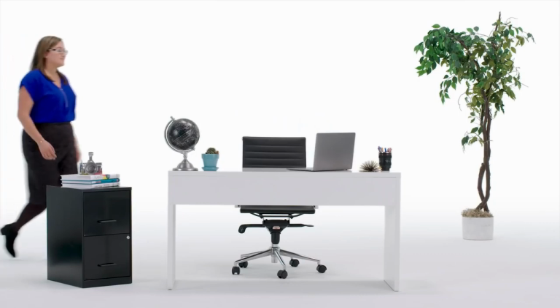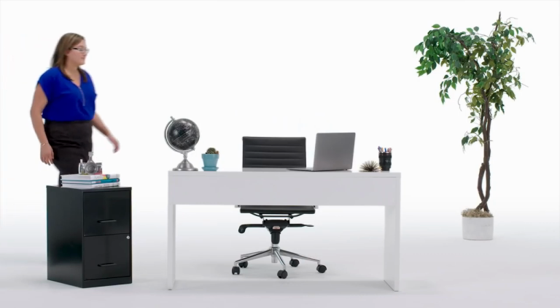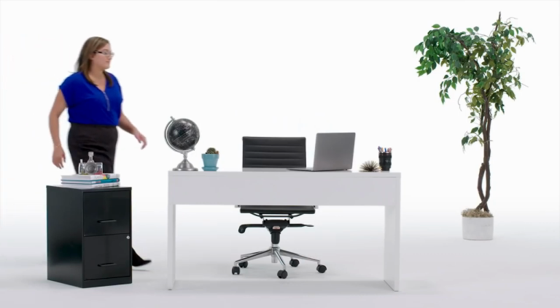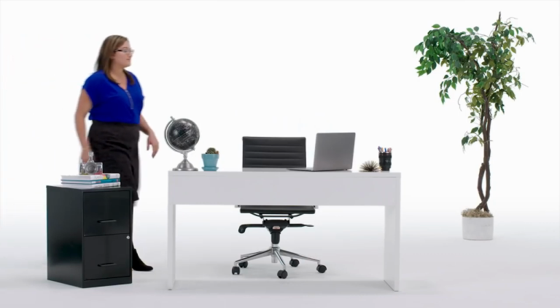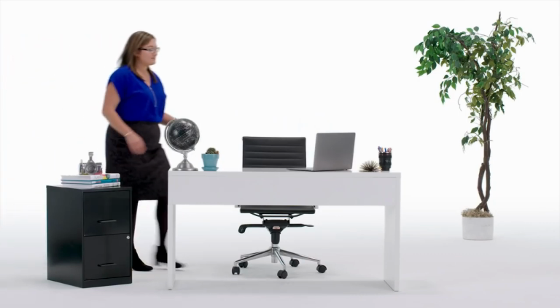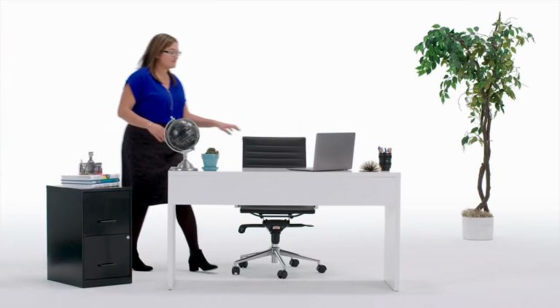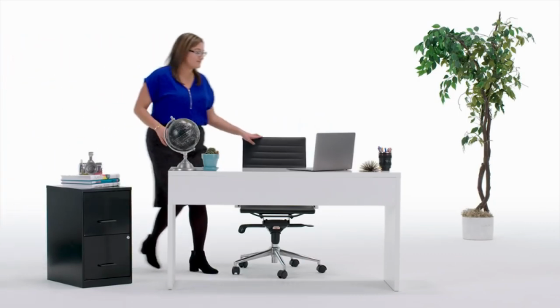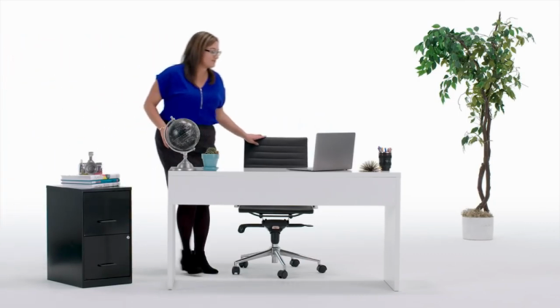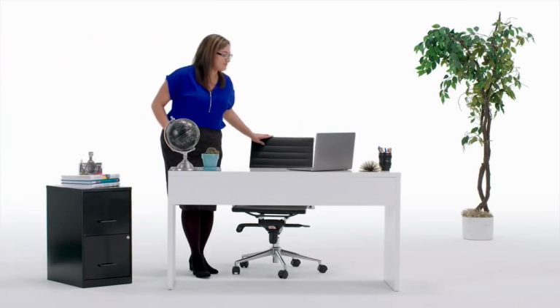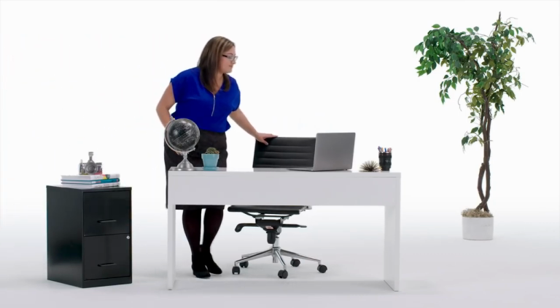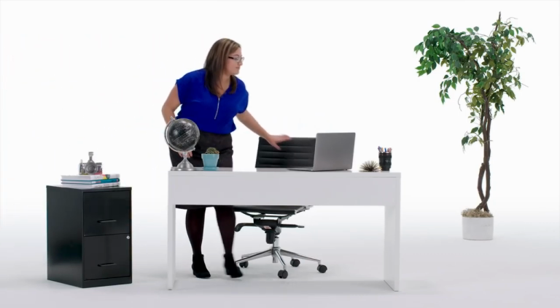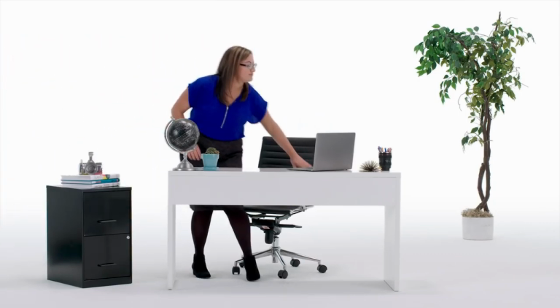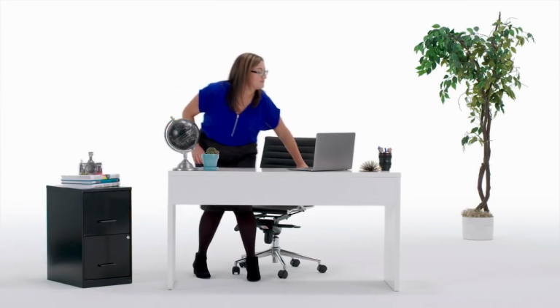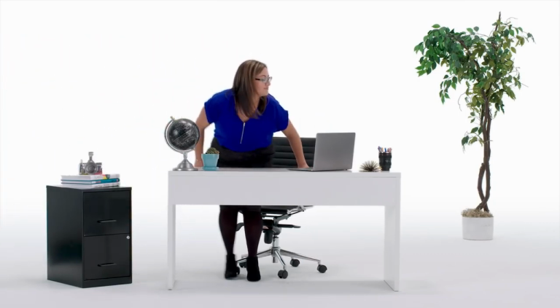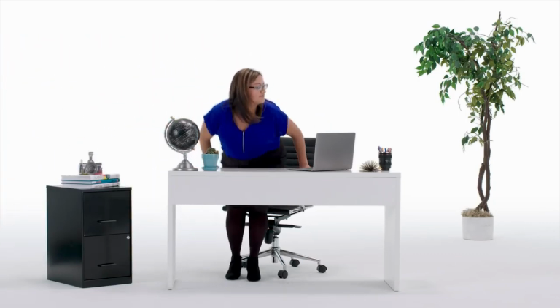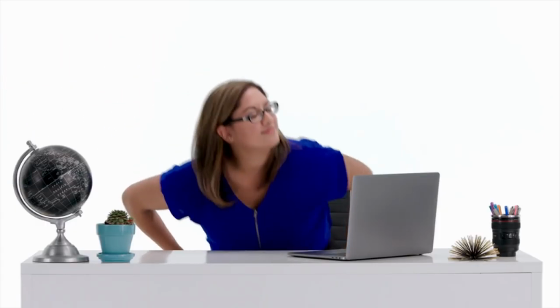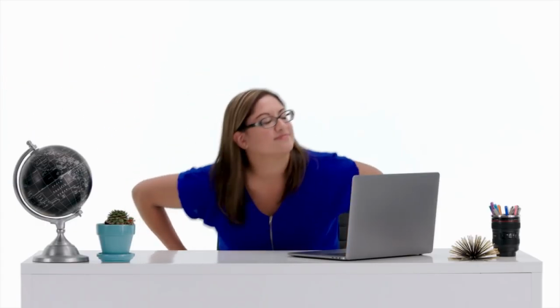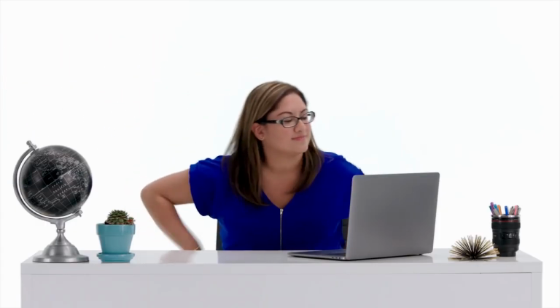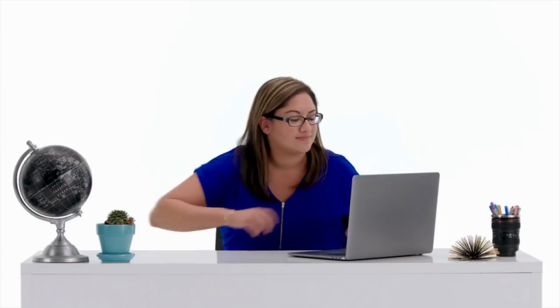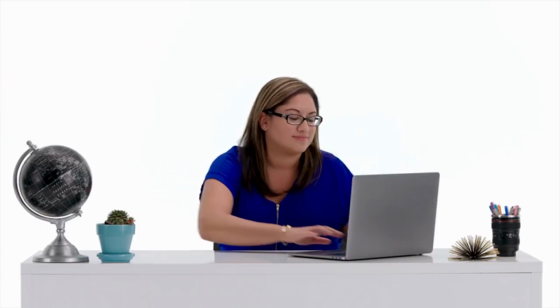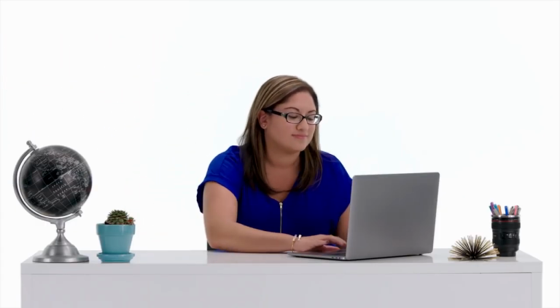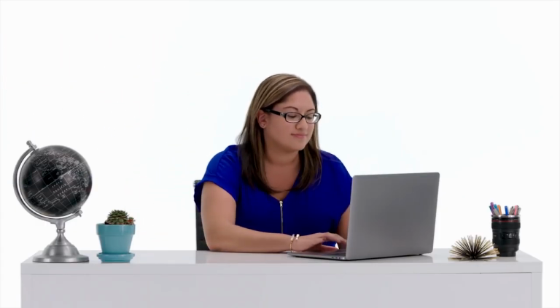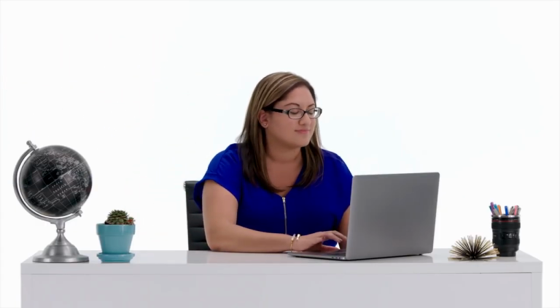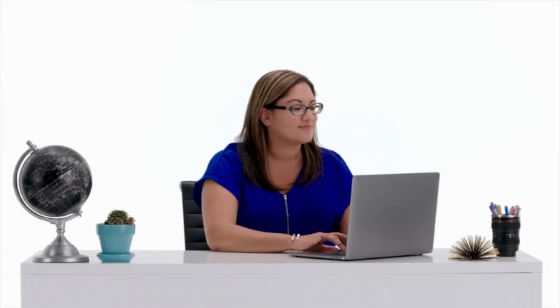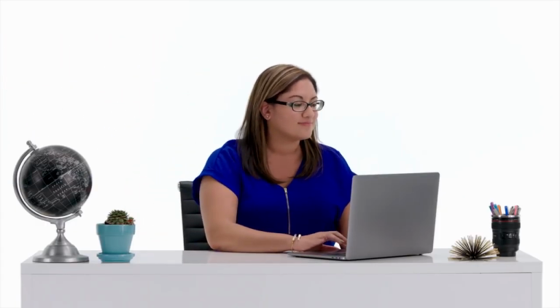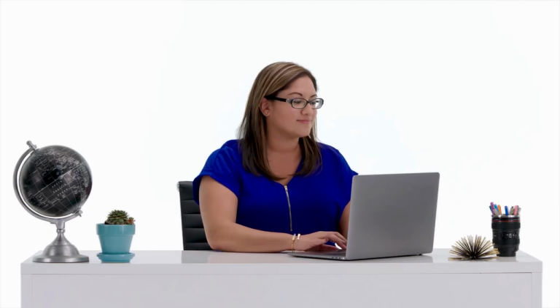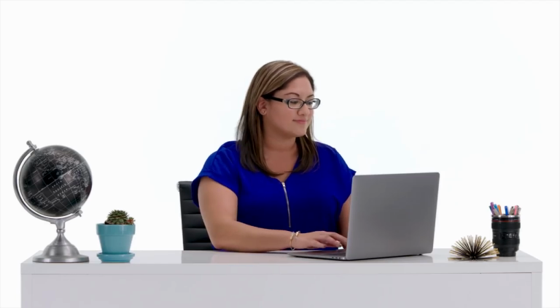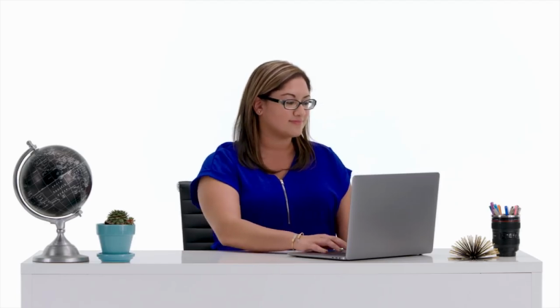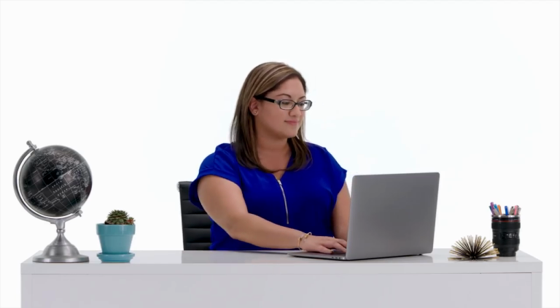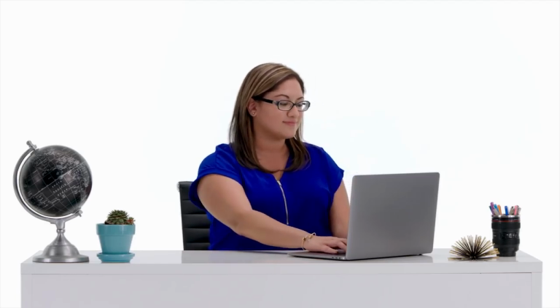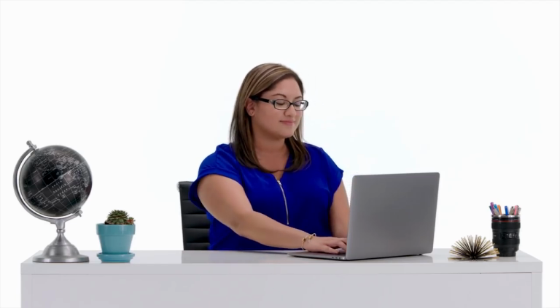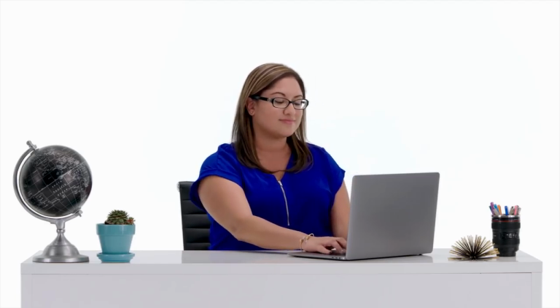This is Ms. Johnson, a yearbook advisor who's full of ideas and short on time.